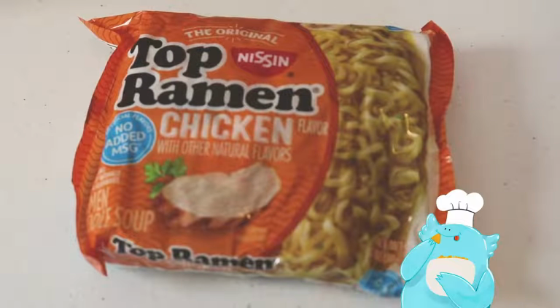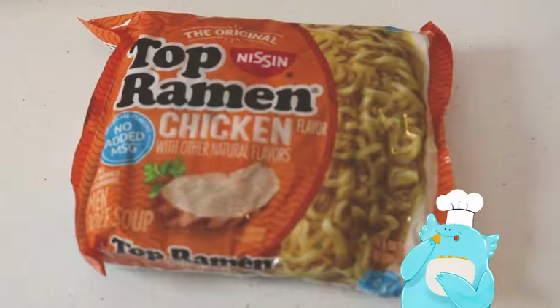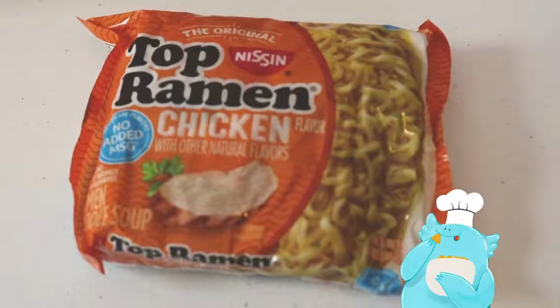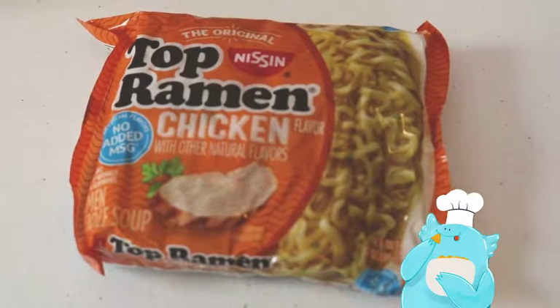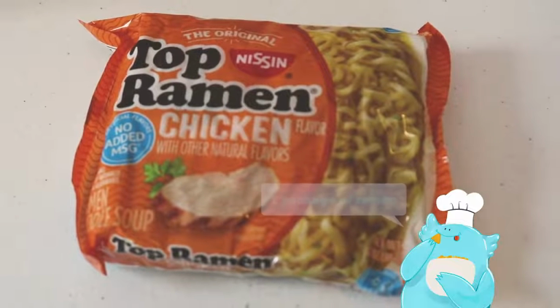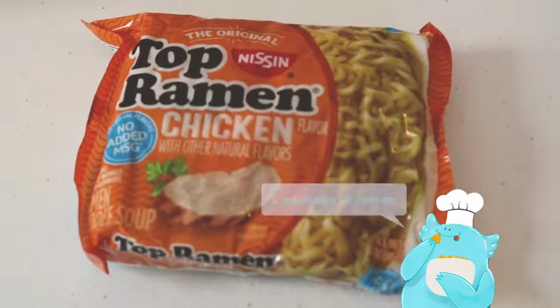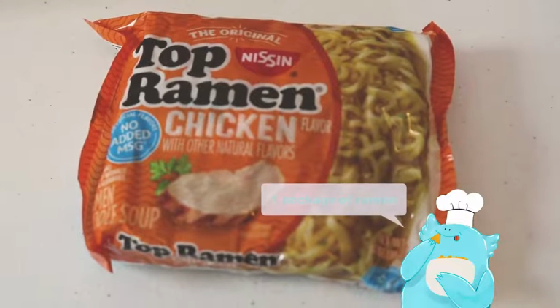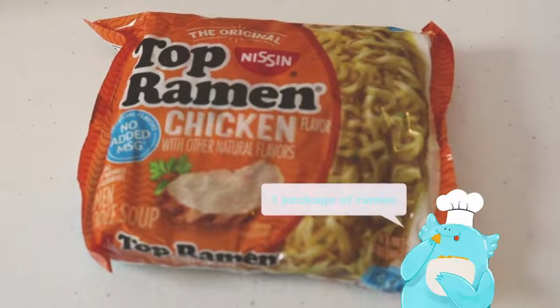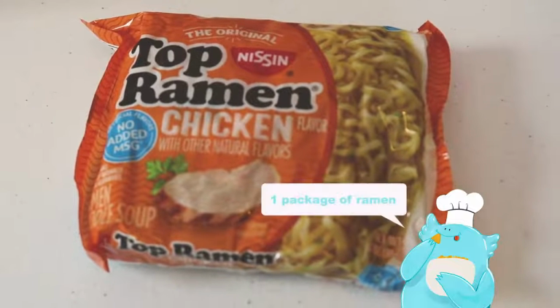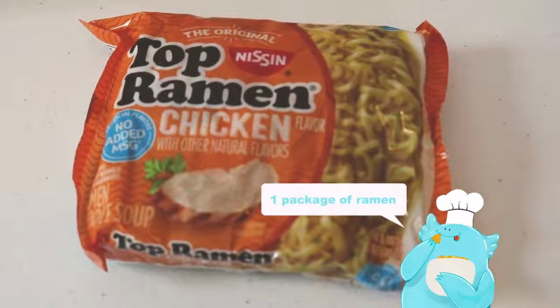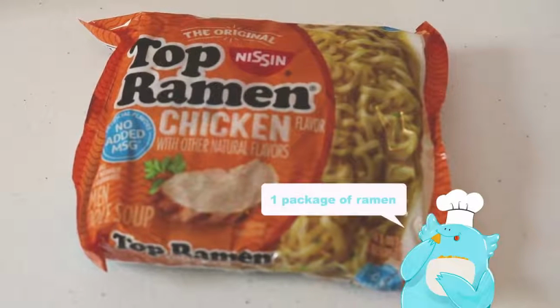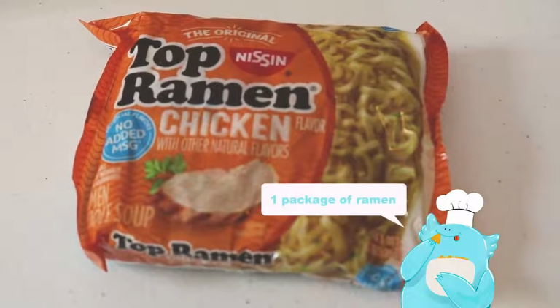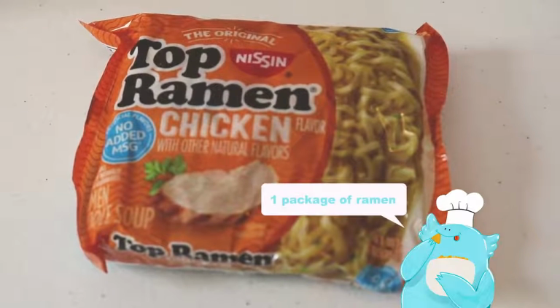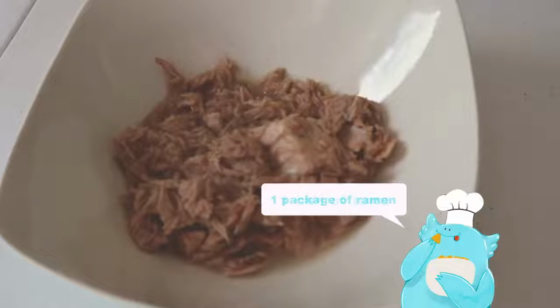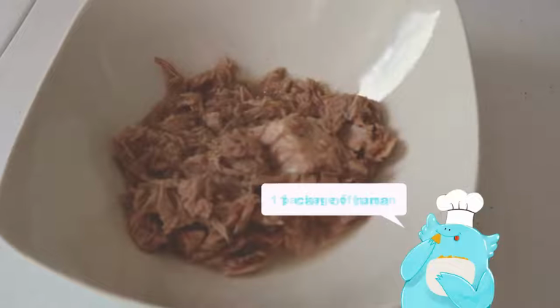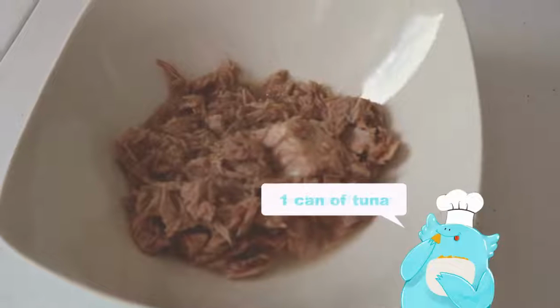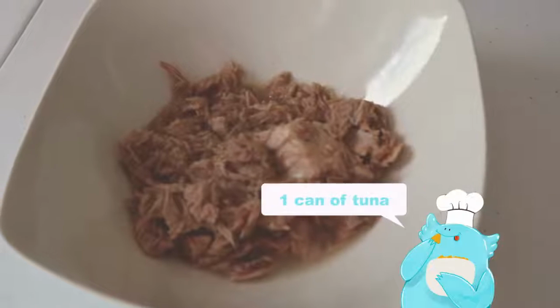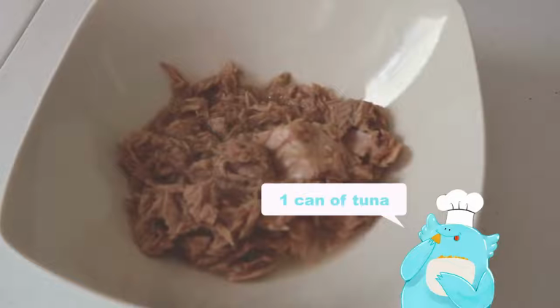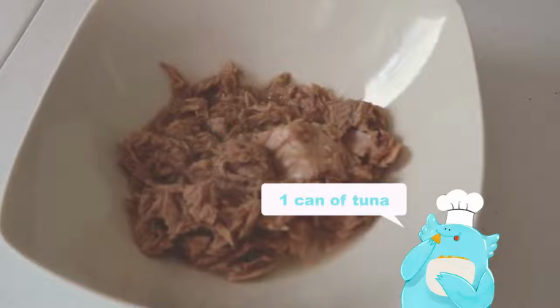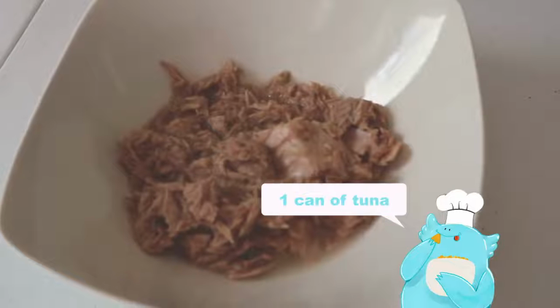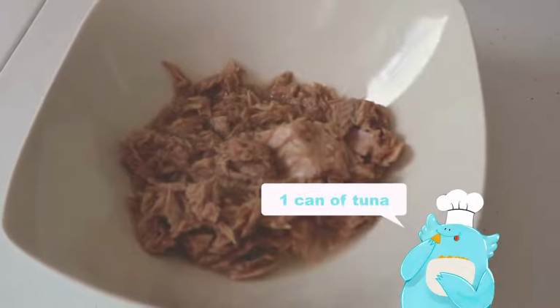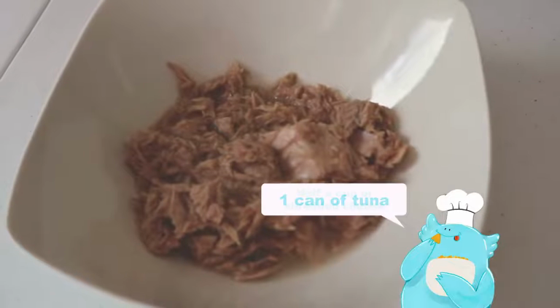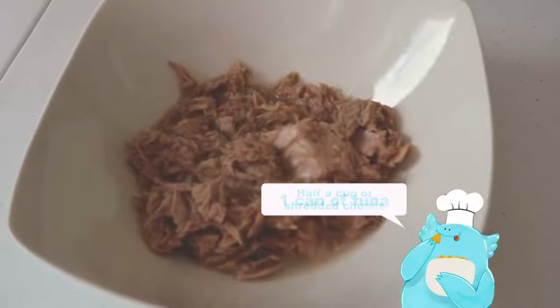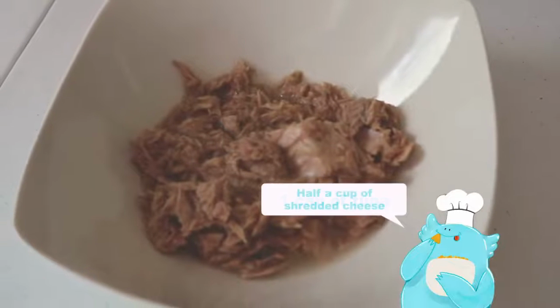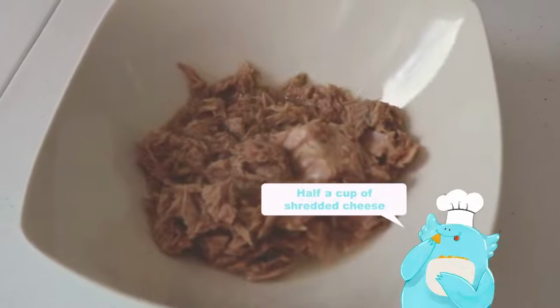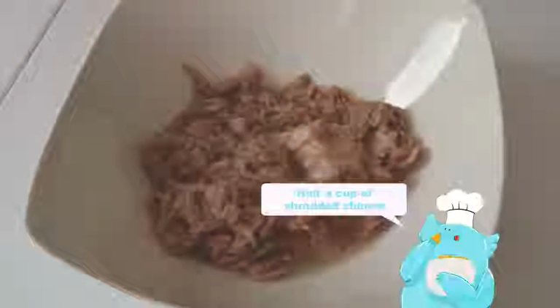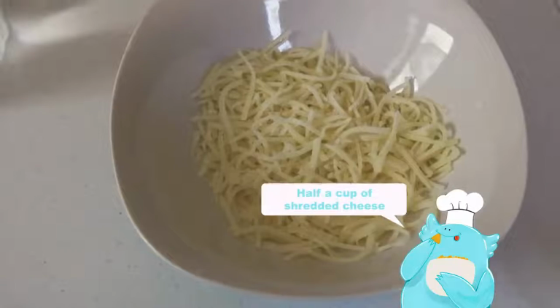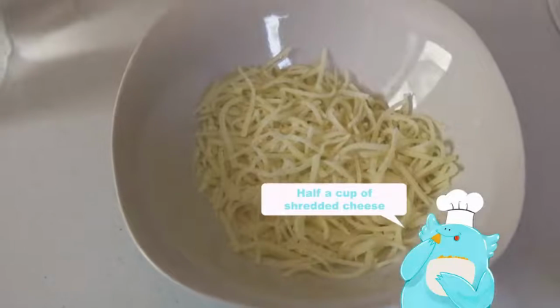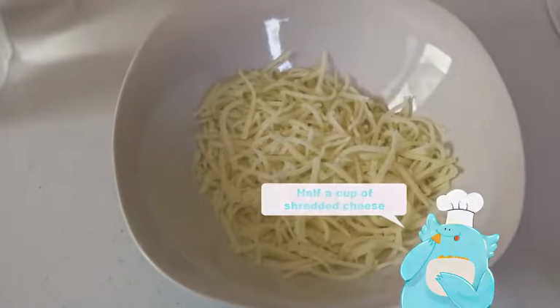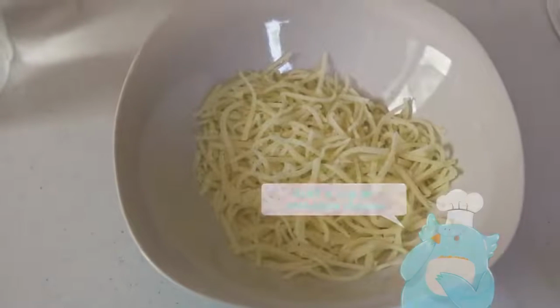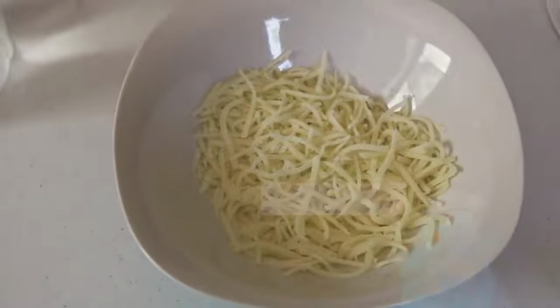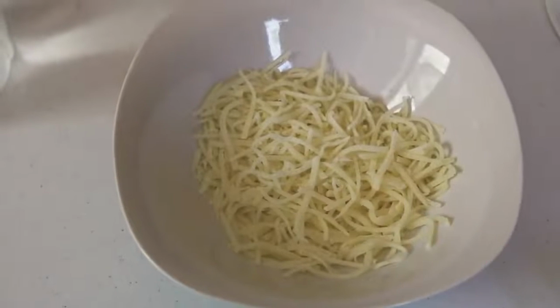What you'll need: one package of ramen, any flavor, one can of tuna, and half a cup of shredded cheese.